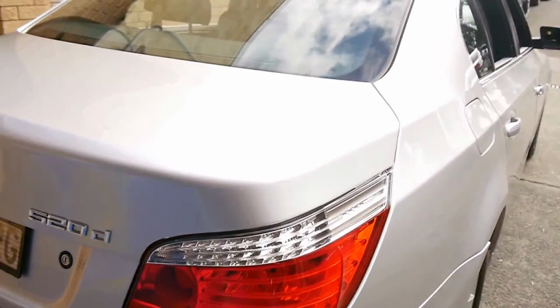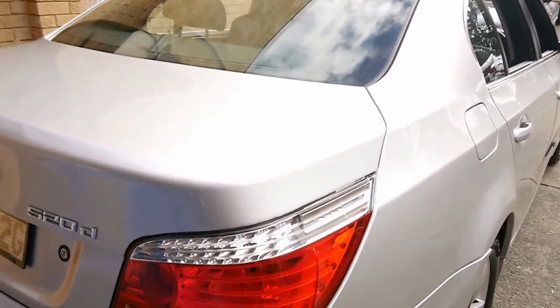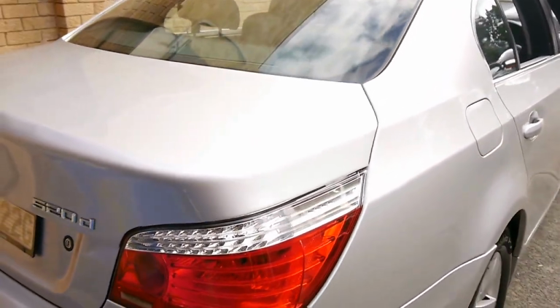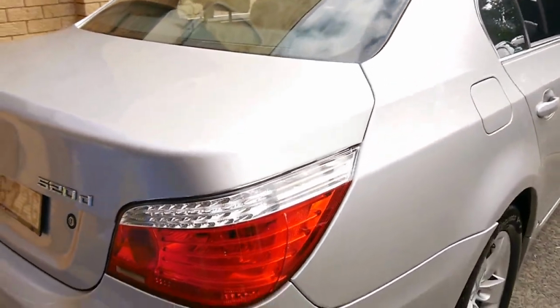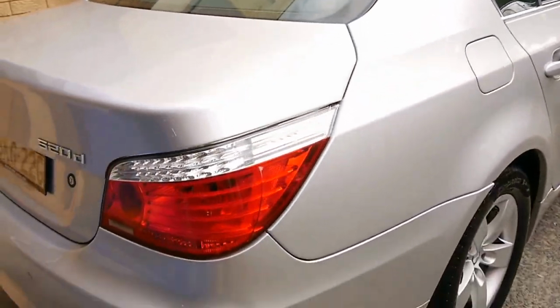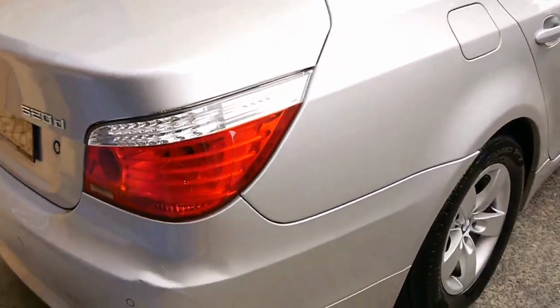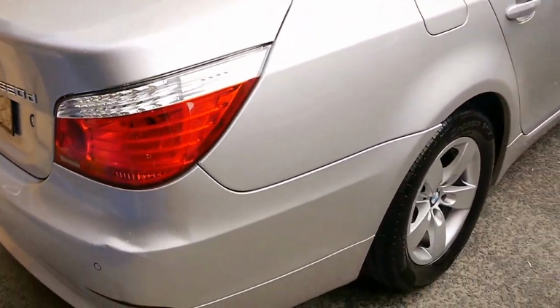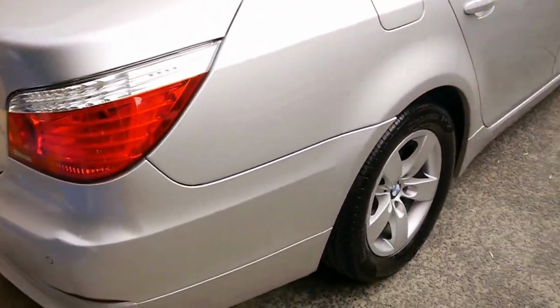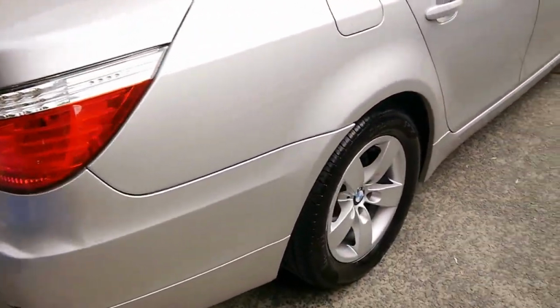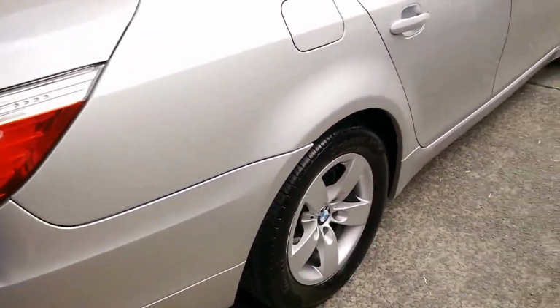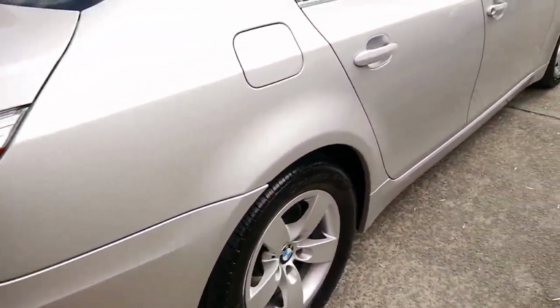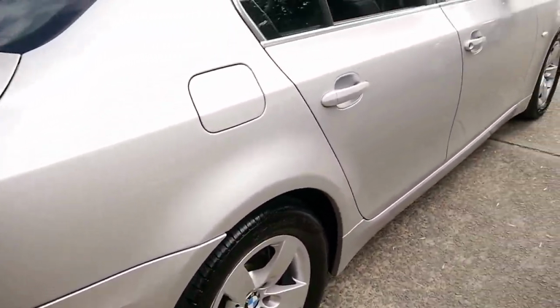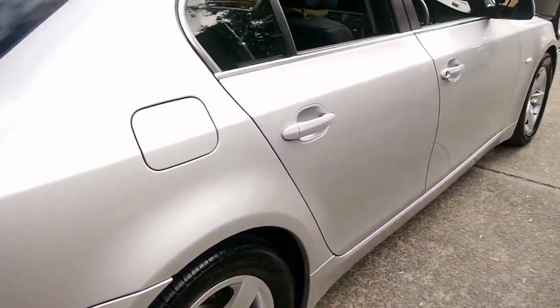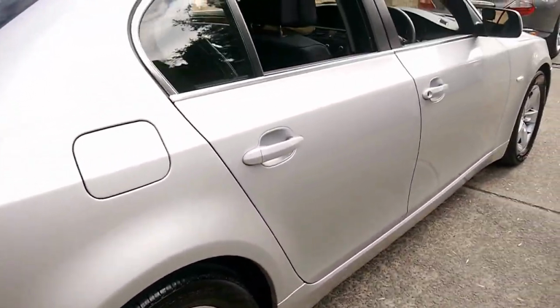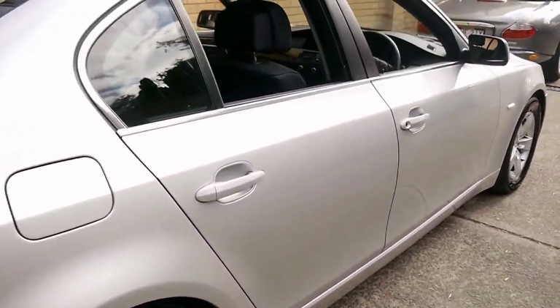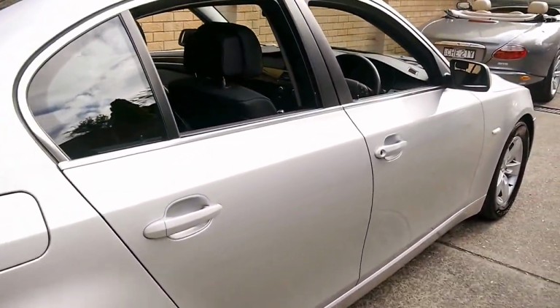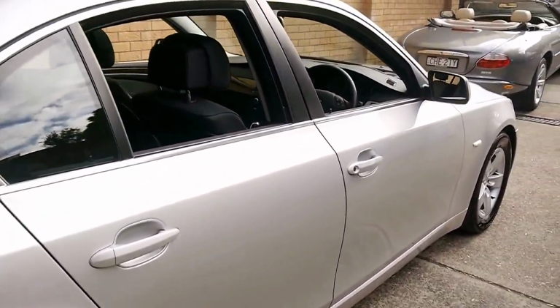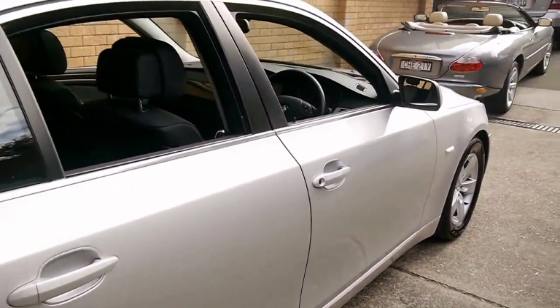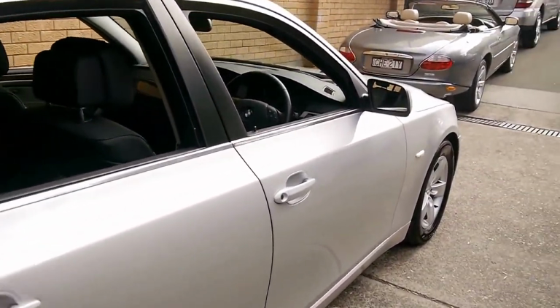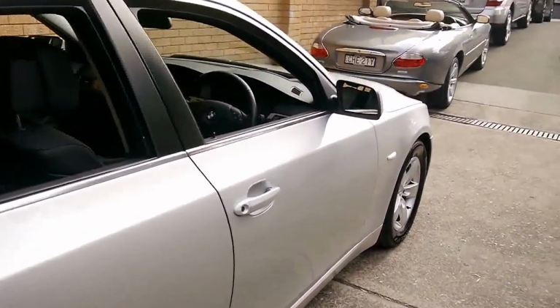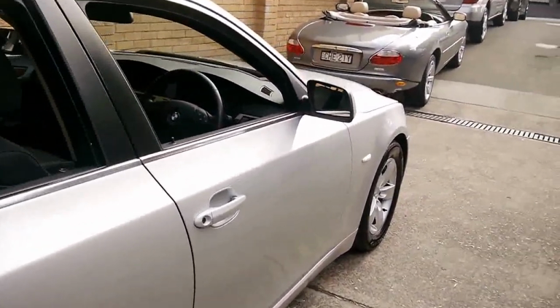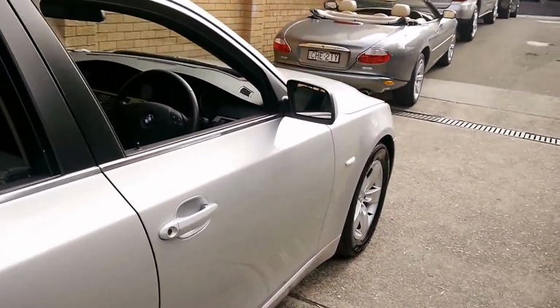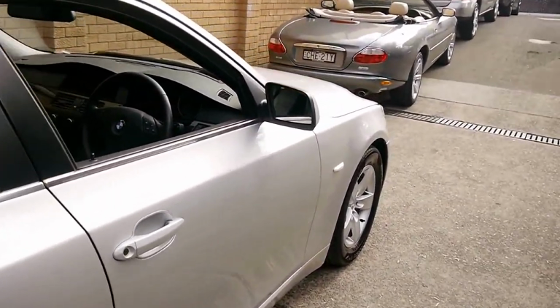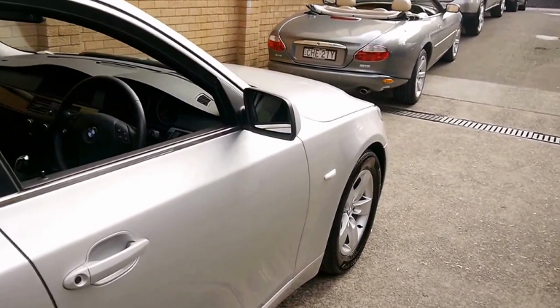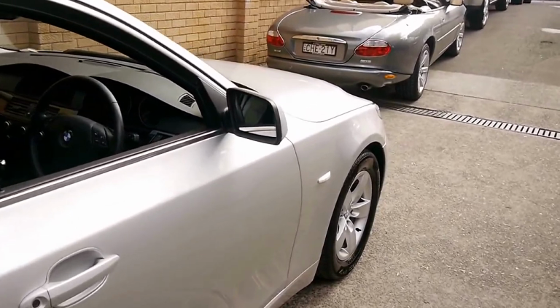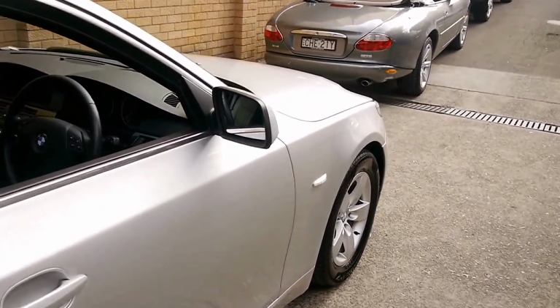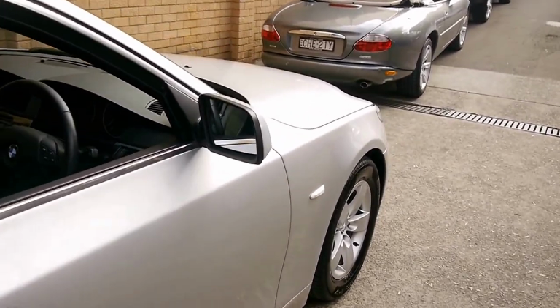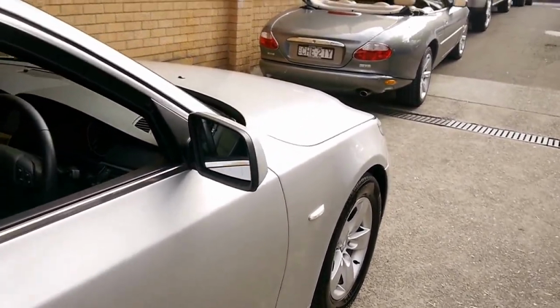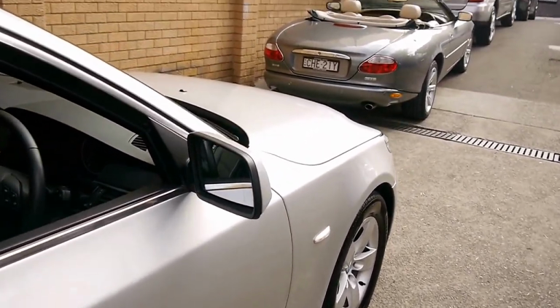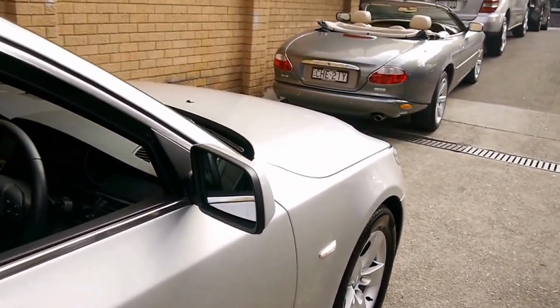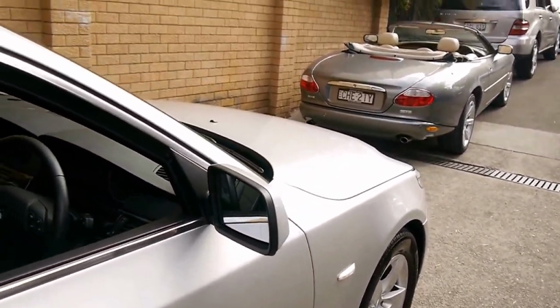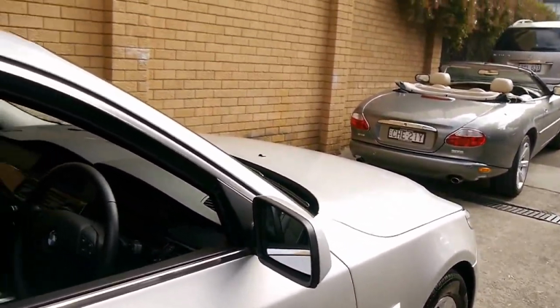Following through on this side, the paint is excellent. The wheels are unmarked.